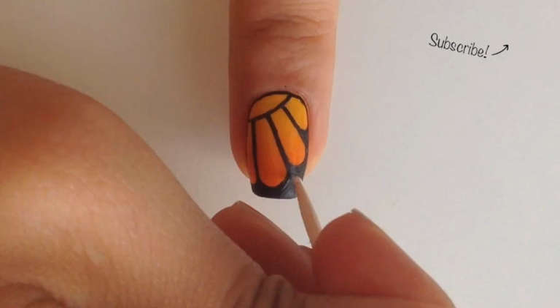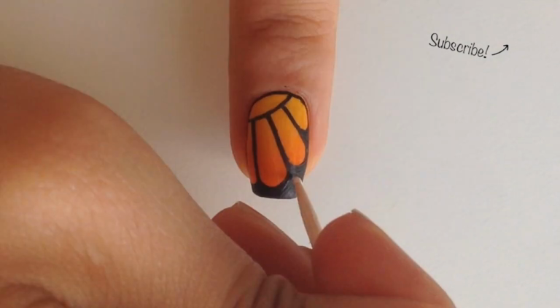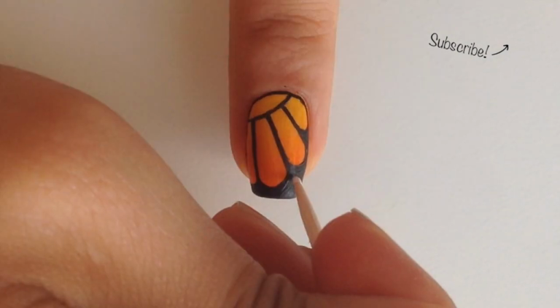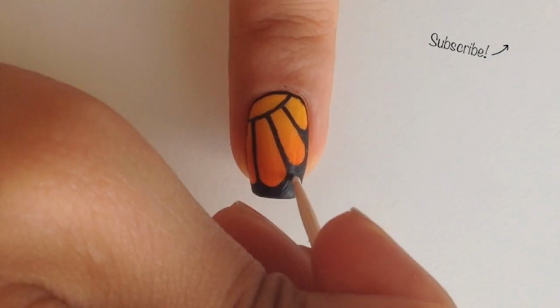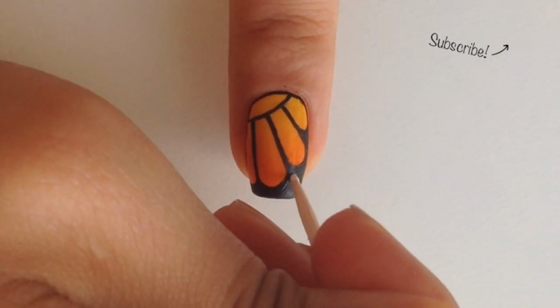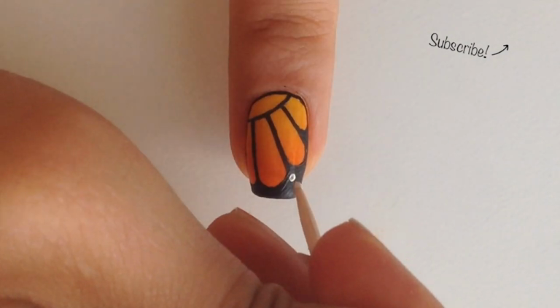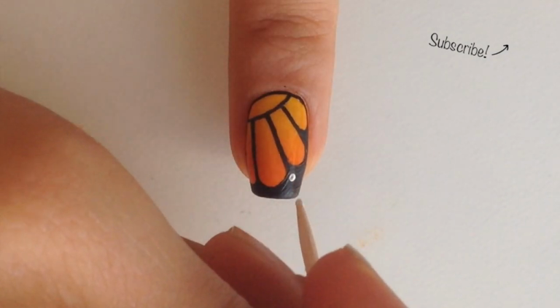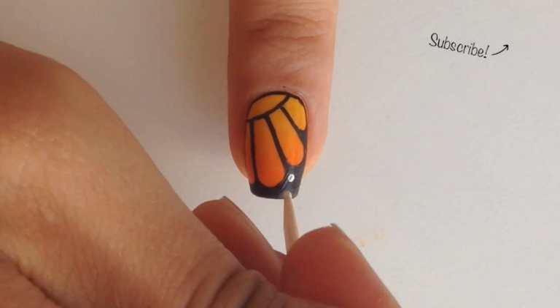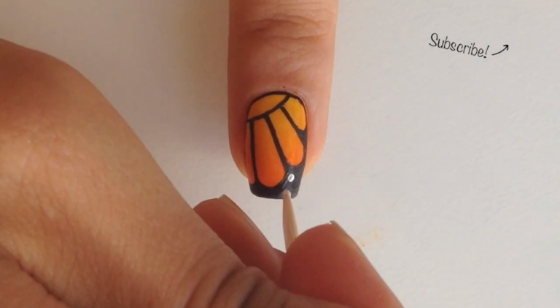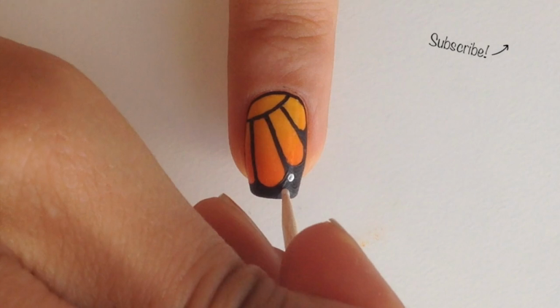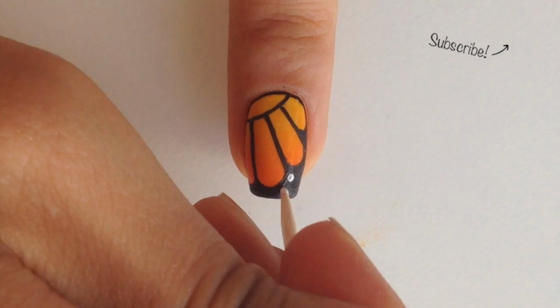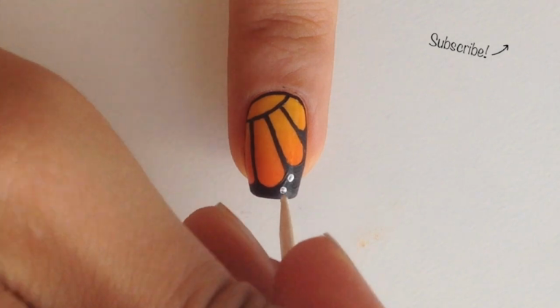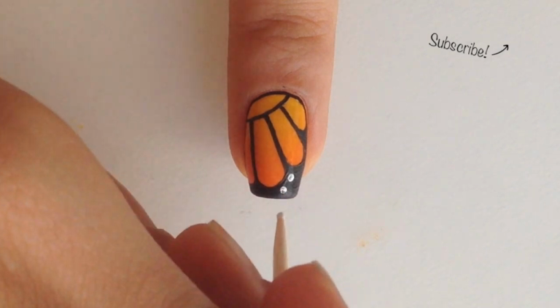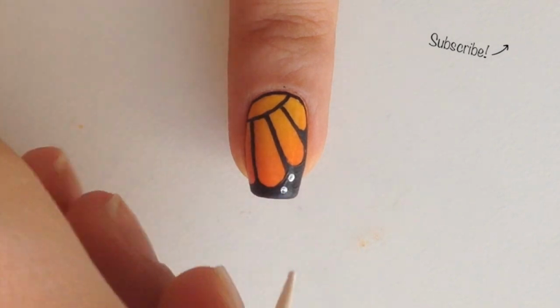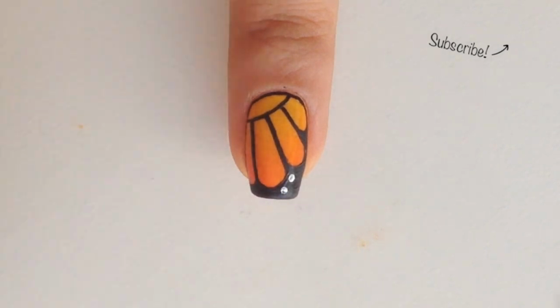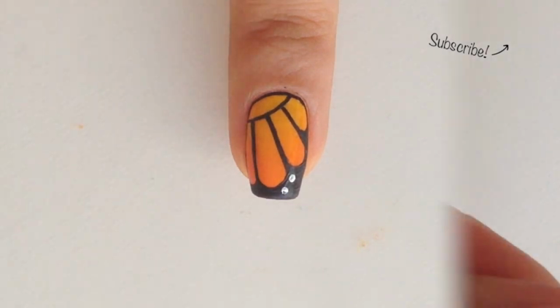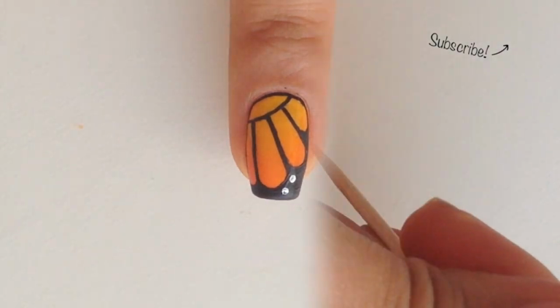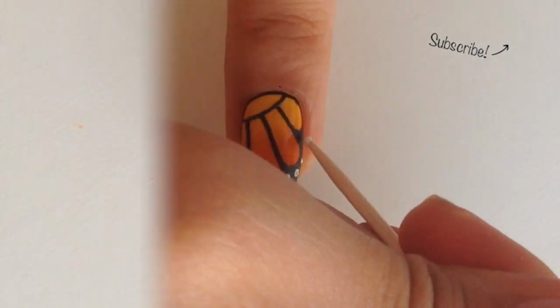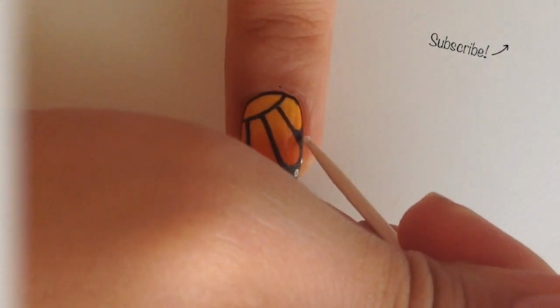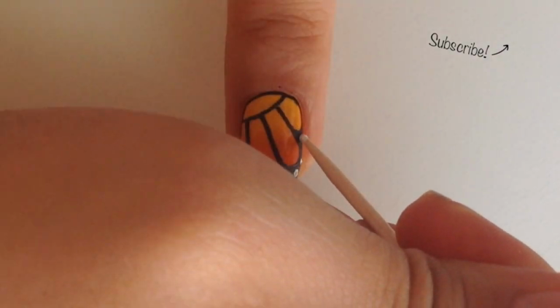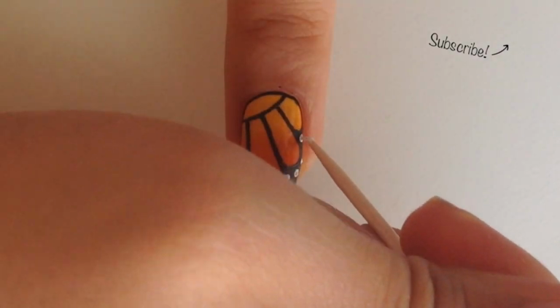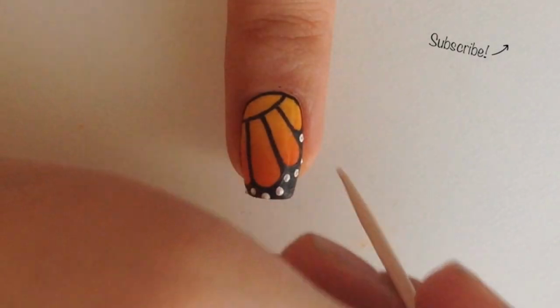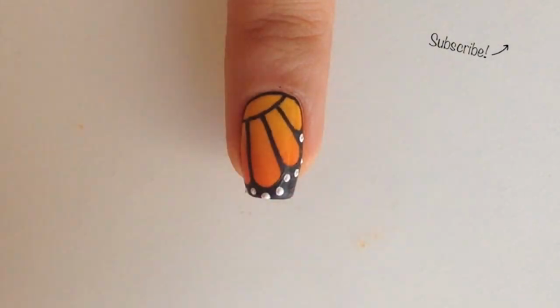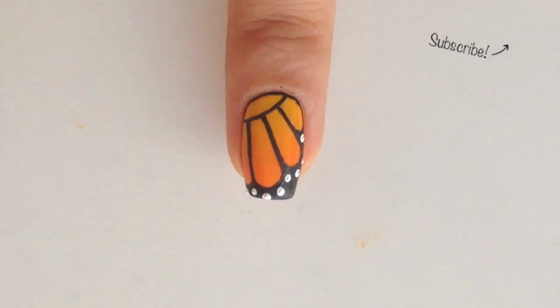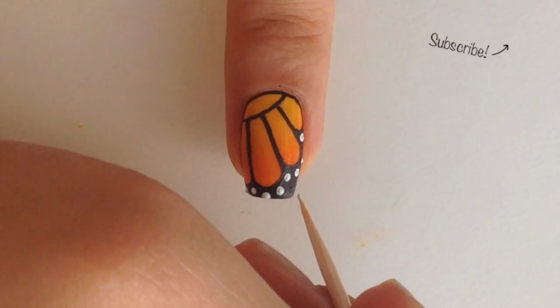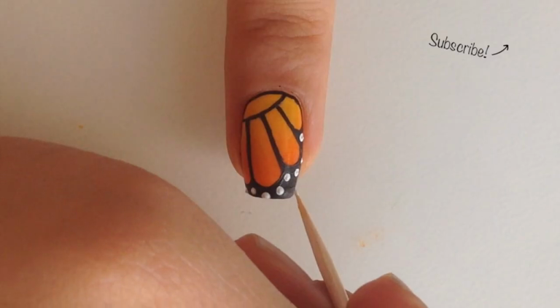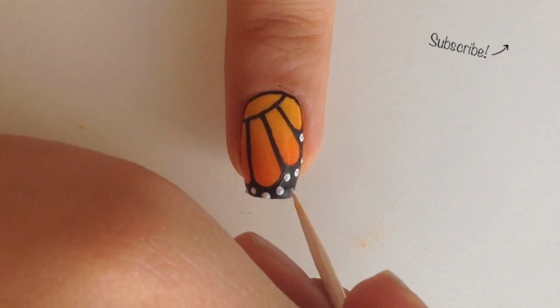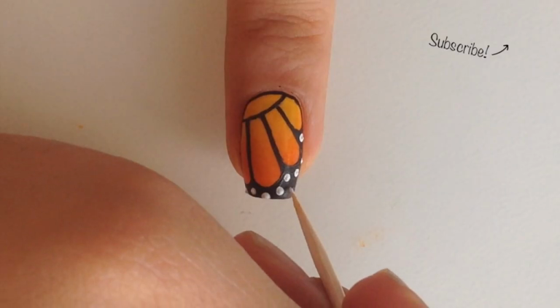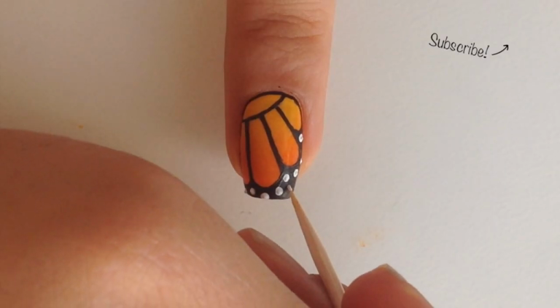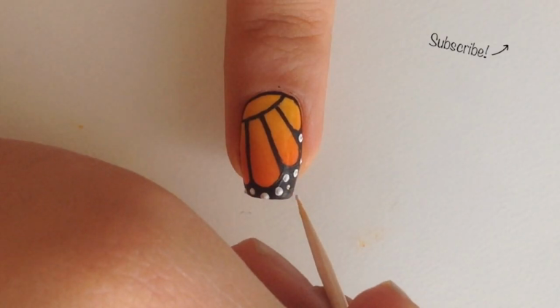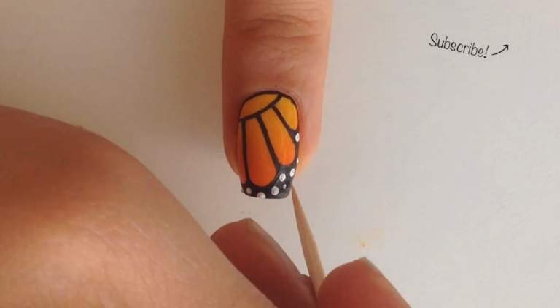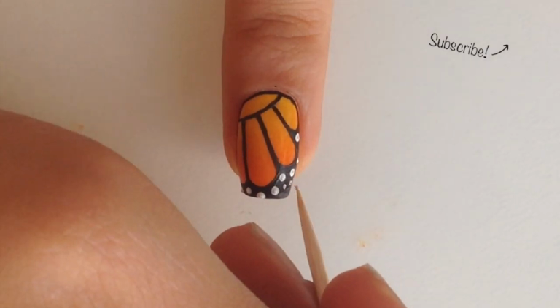Now take a toothpick and make some white dots. Make a few smaller ones too.